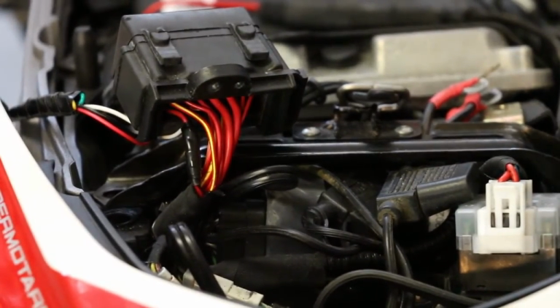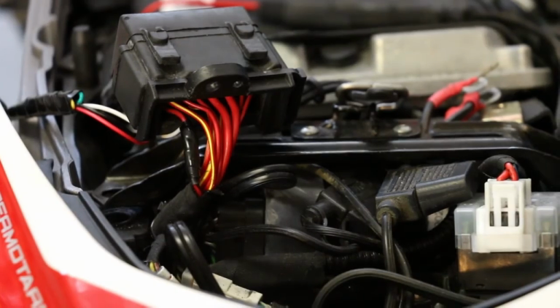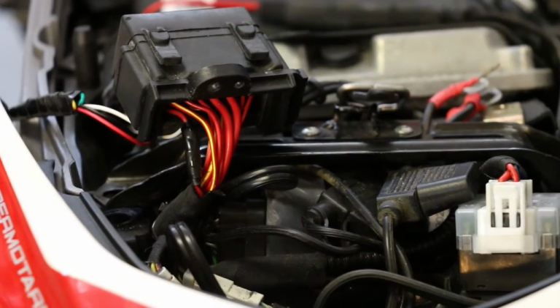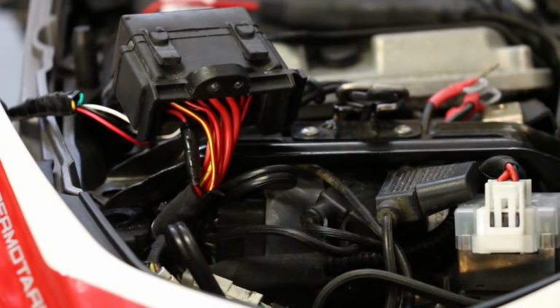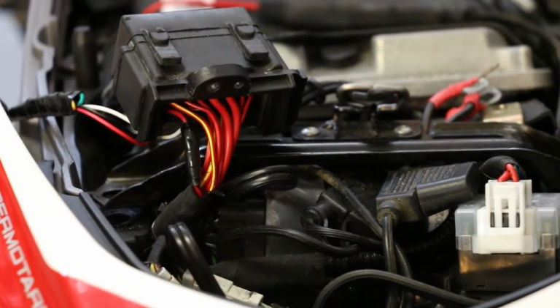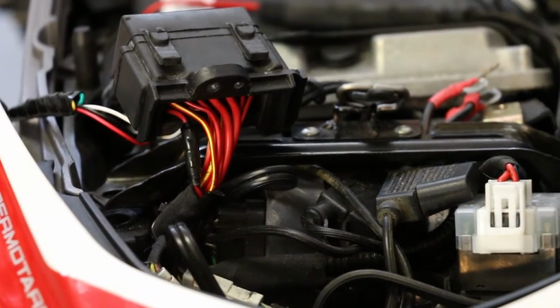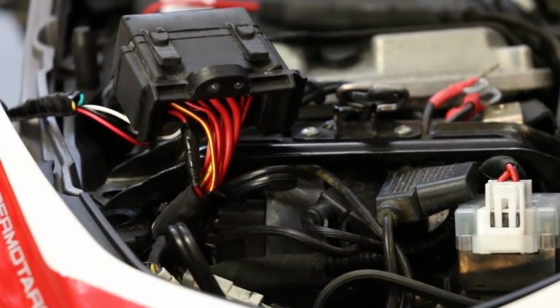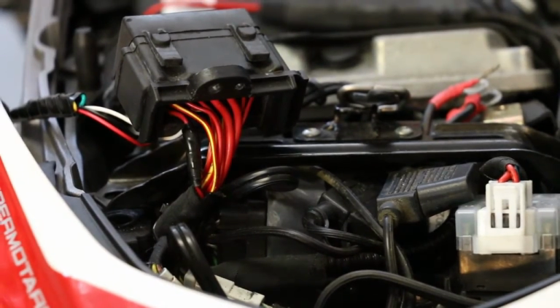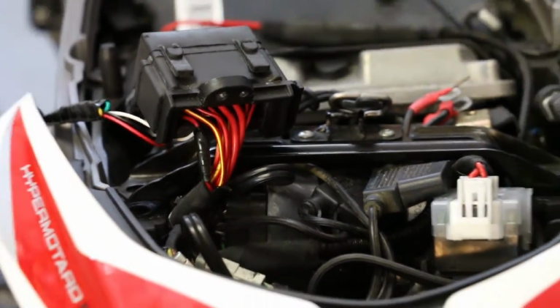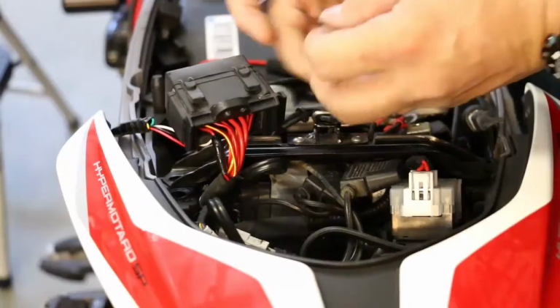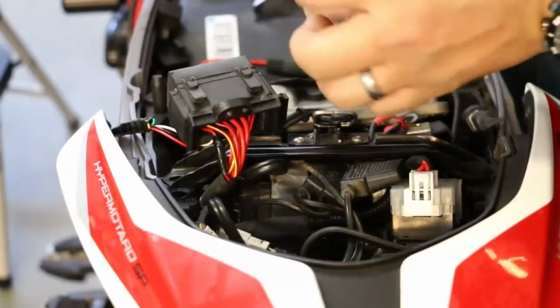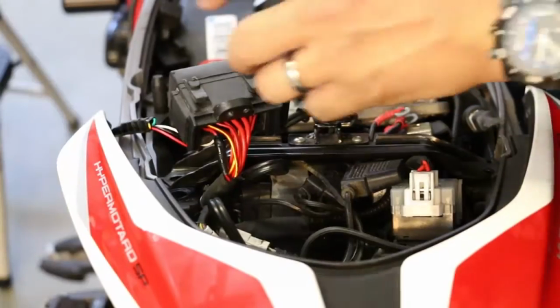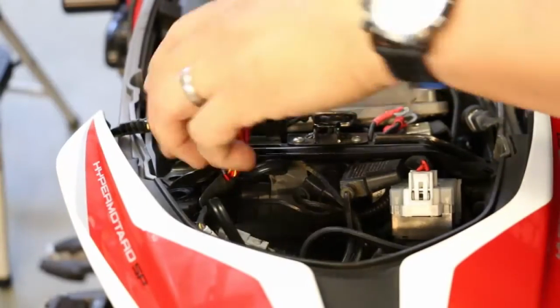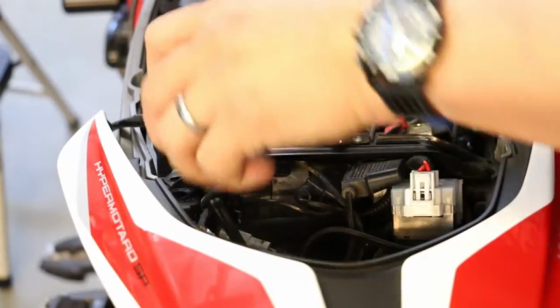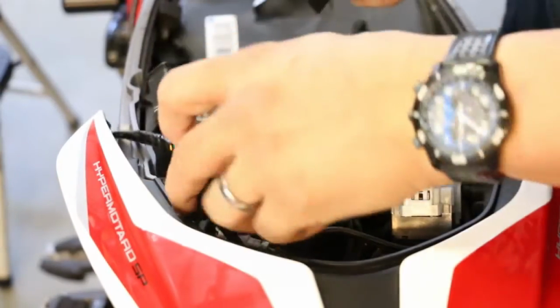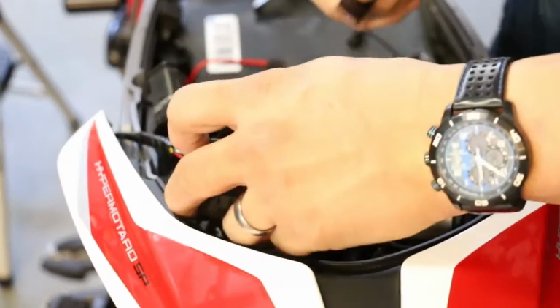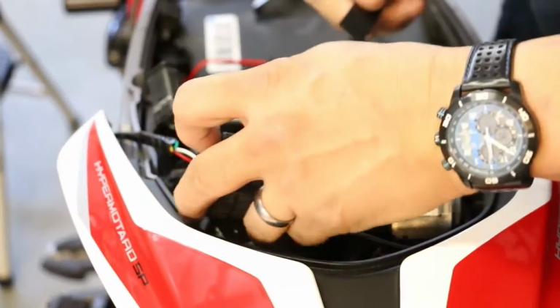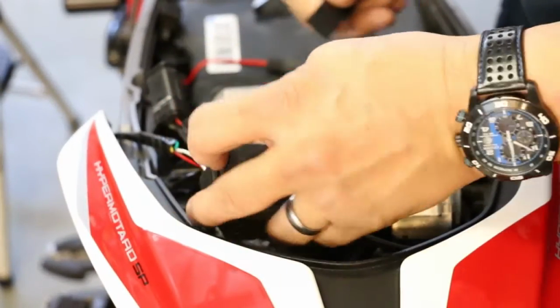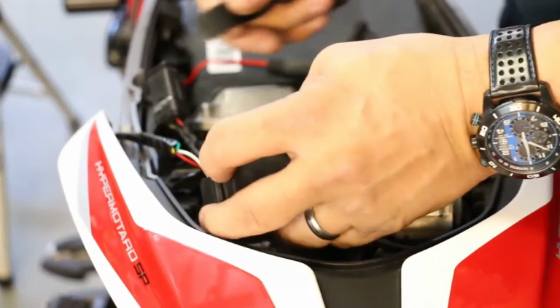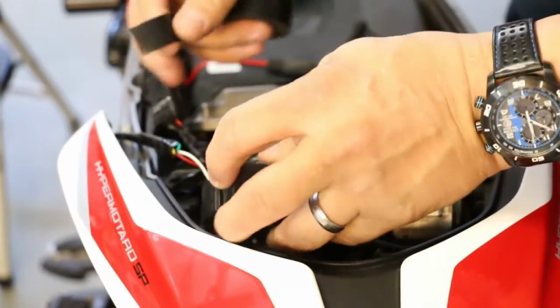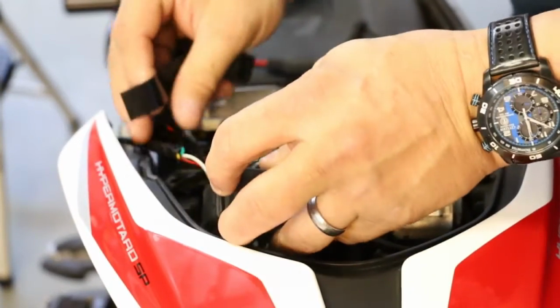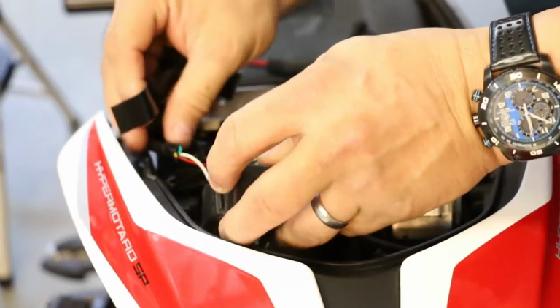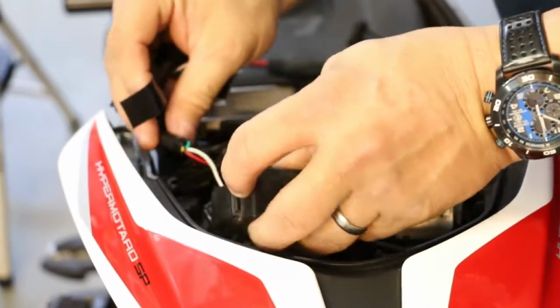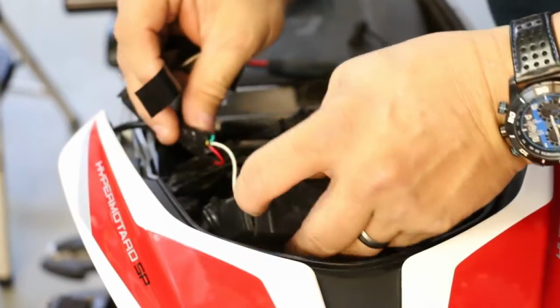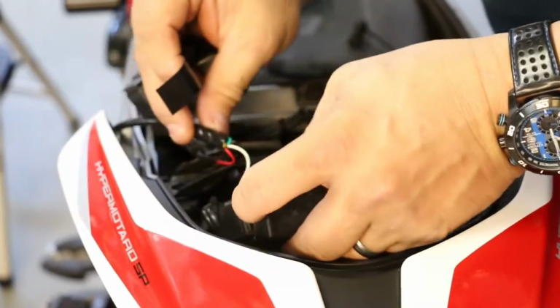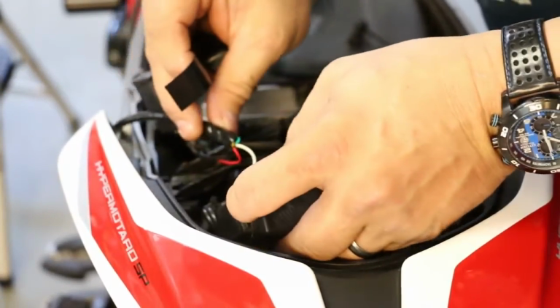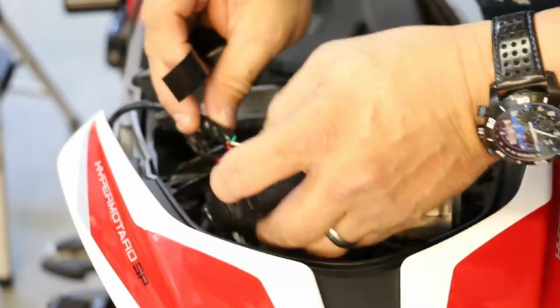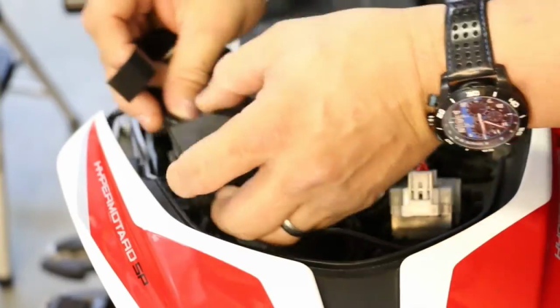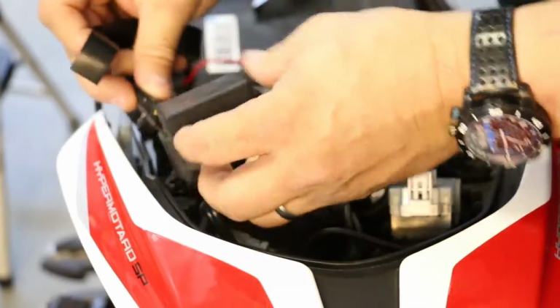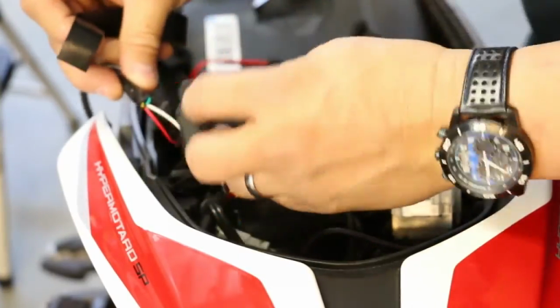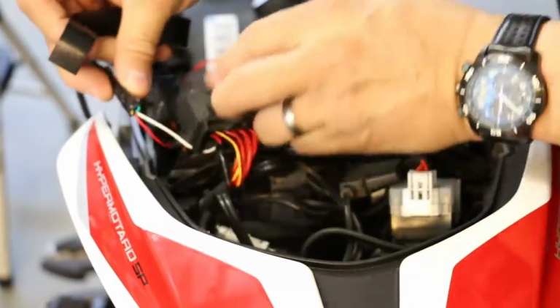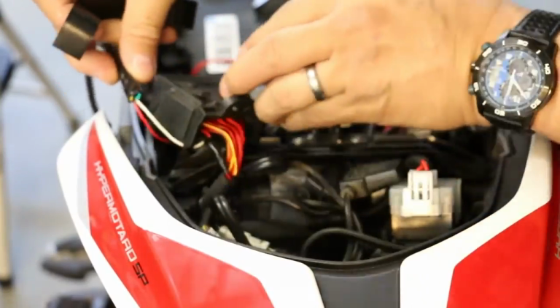At this point all our wires are soldered up. We're going to go ahead and start buttoning everything back up, then run some tests and see how it works.